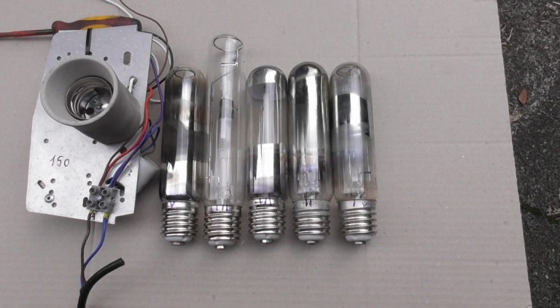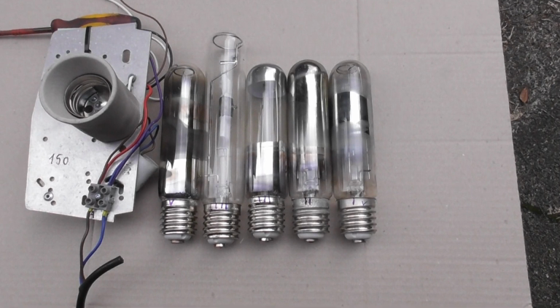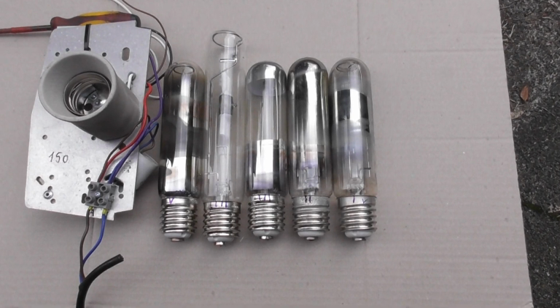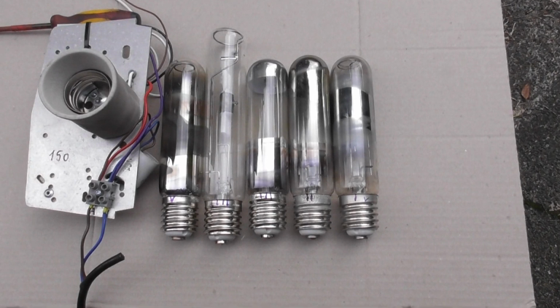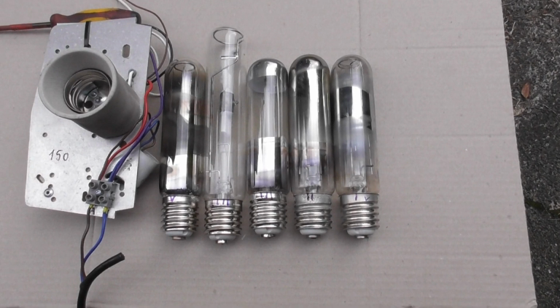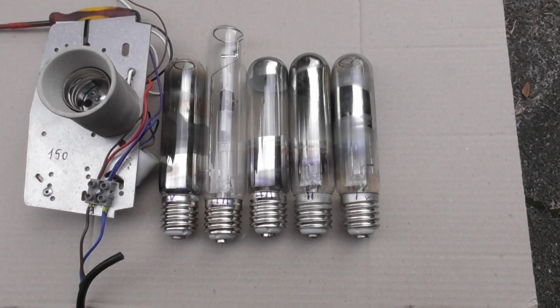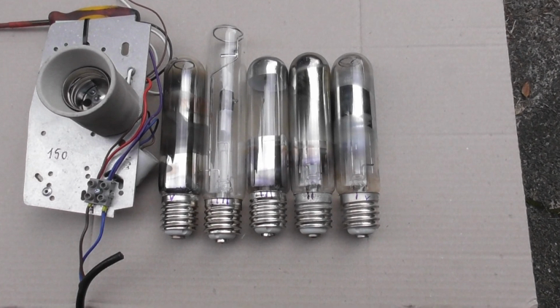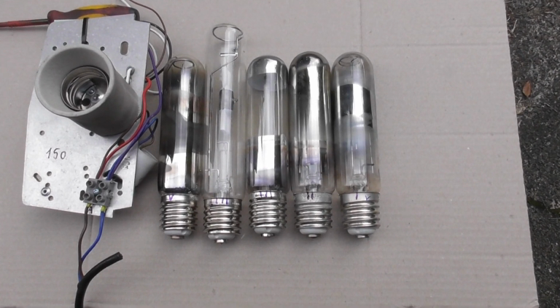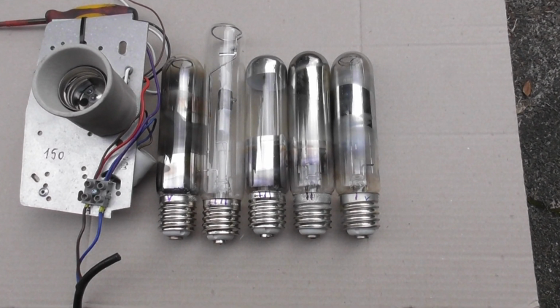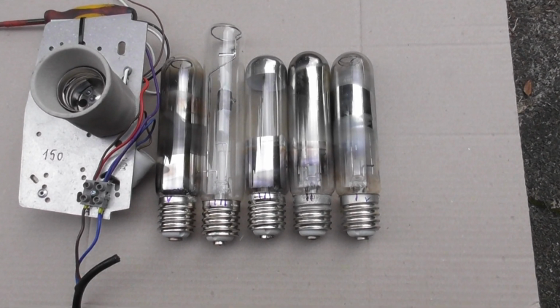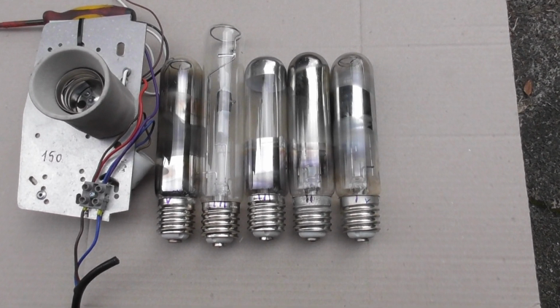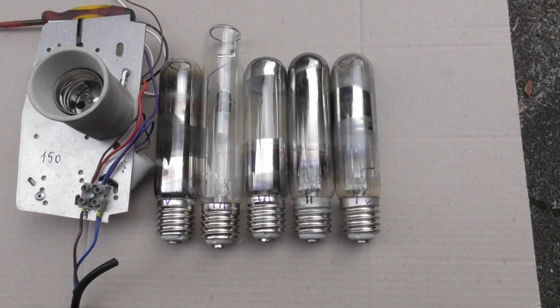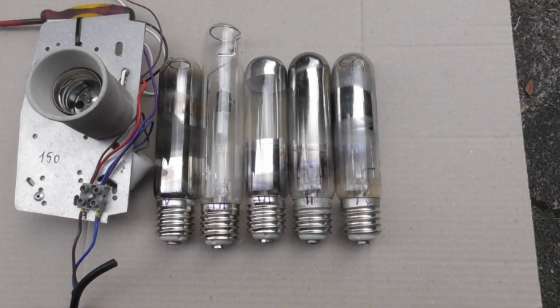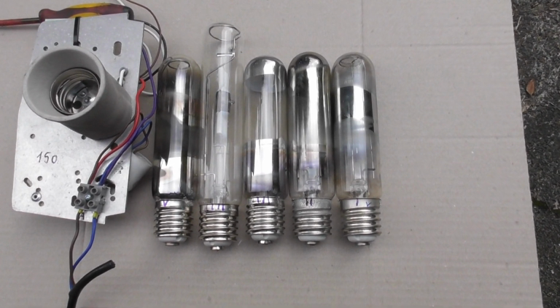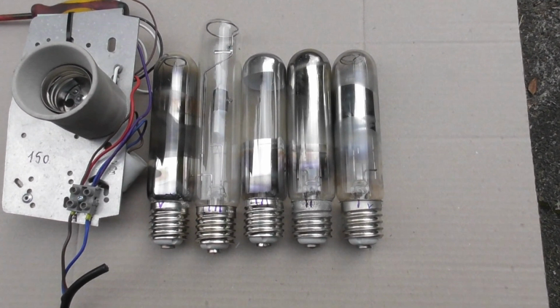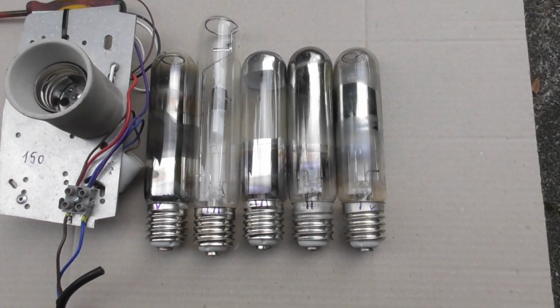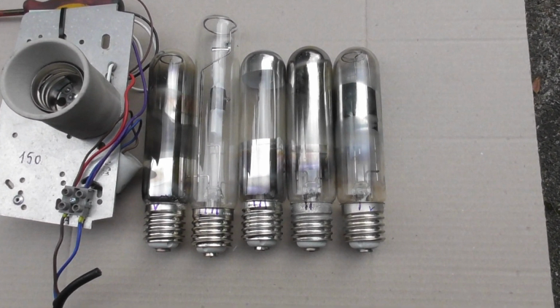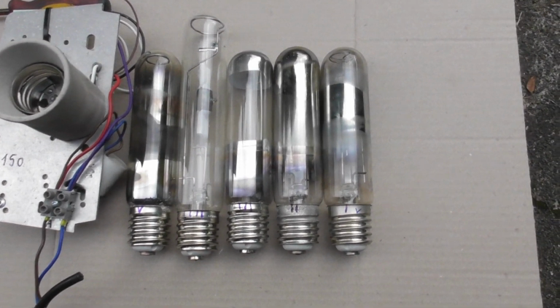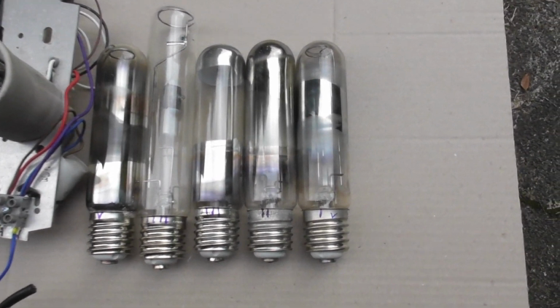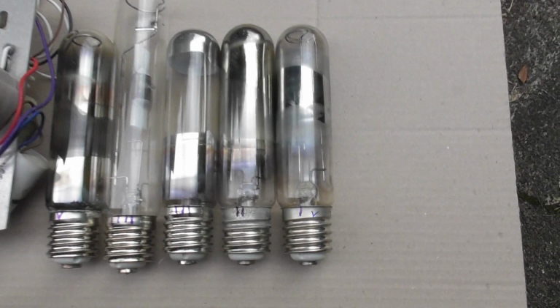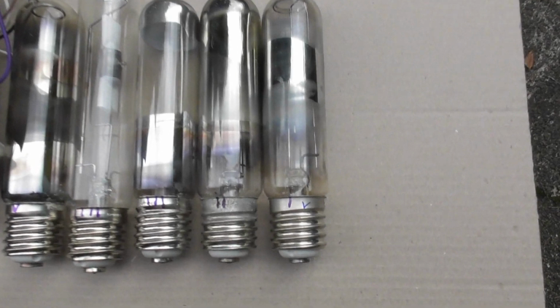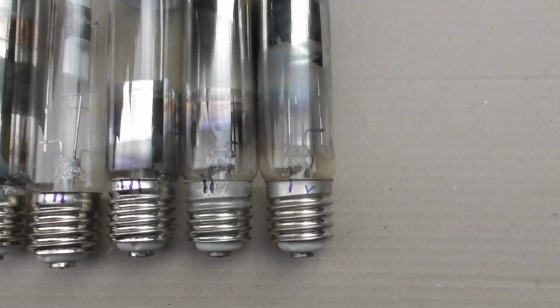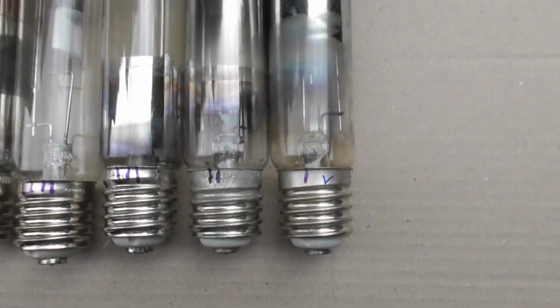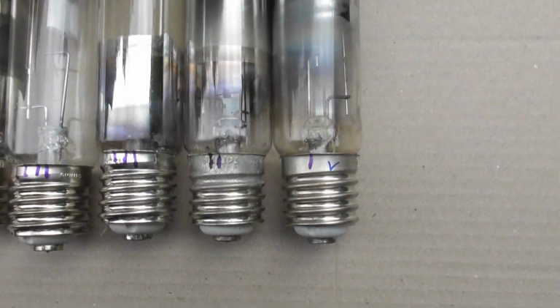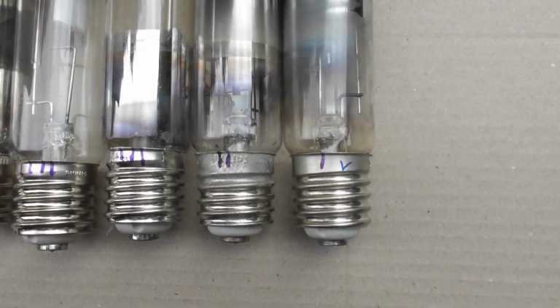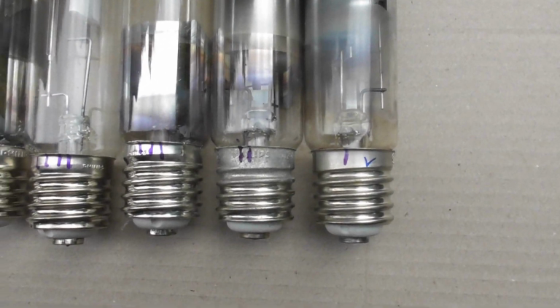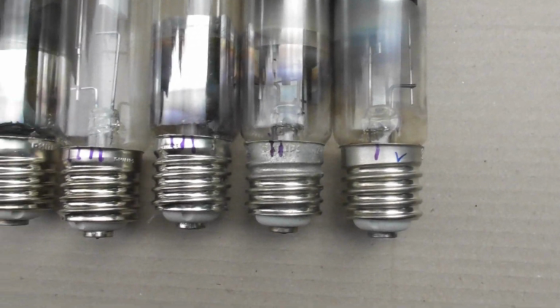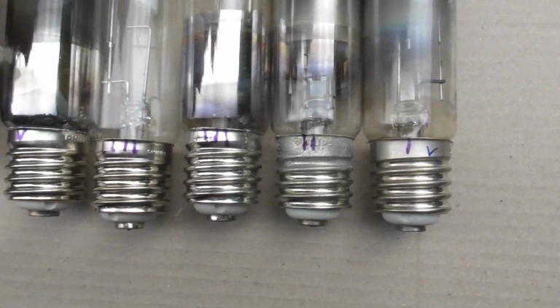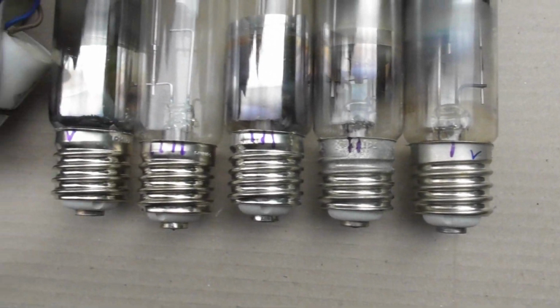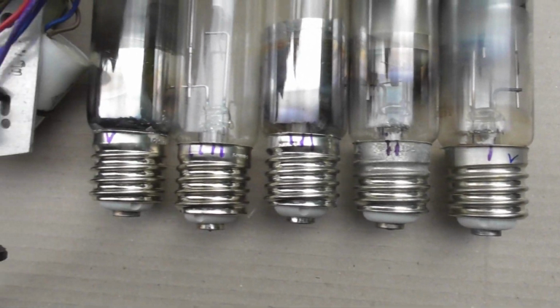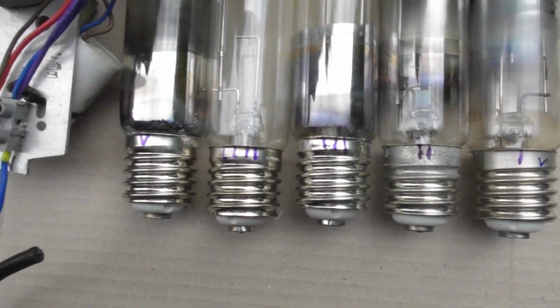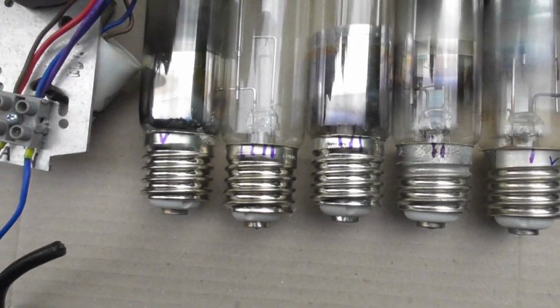I want to do a lamp after my 3D model, re-analyzing these lamps as we go. So I marked them all: one, two, three, four, five.